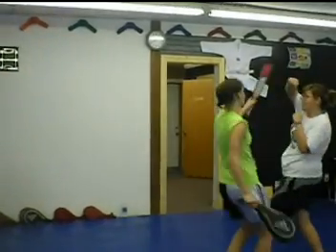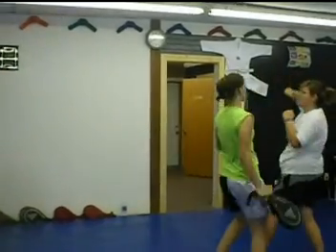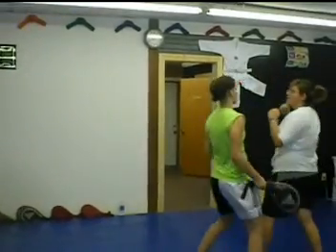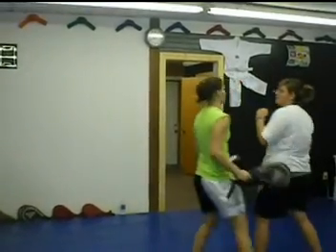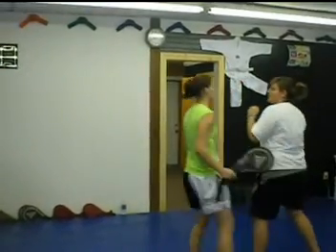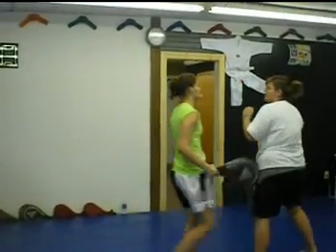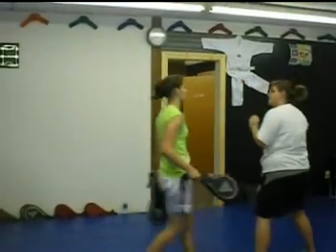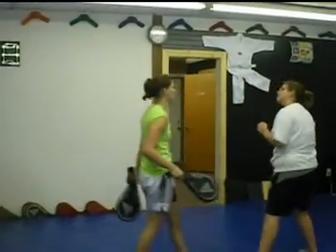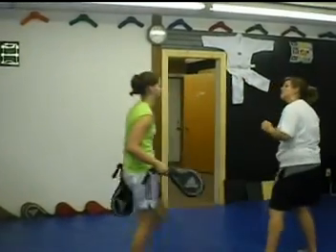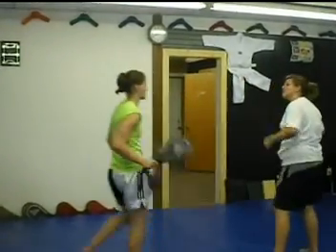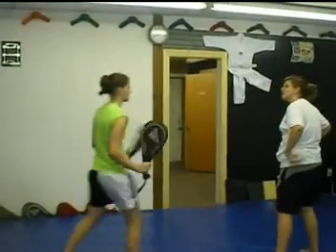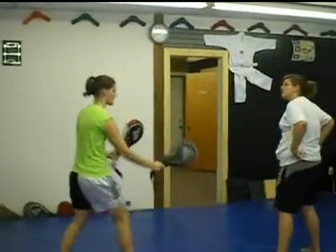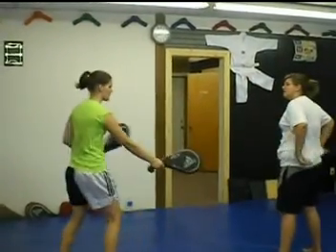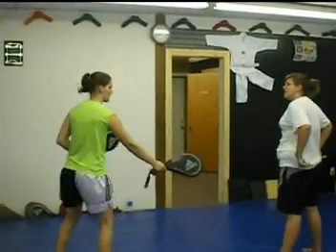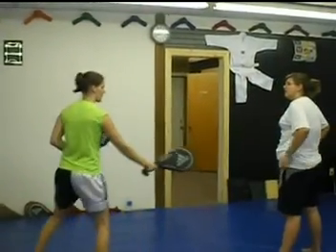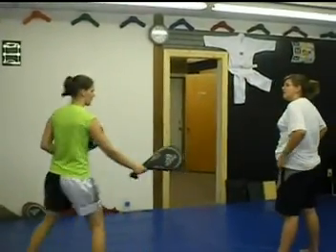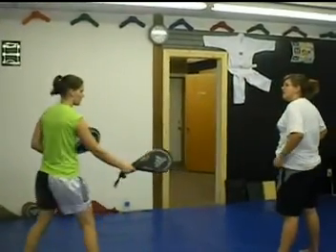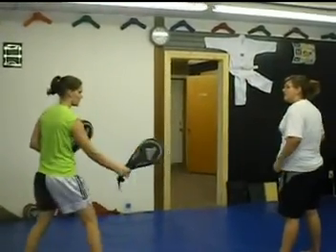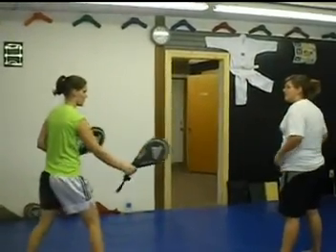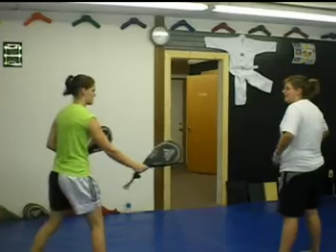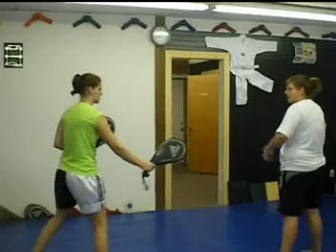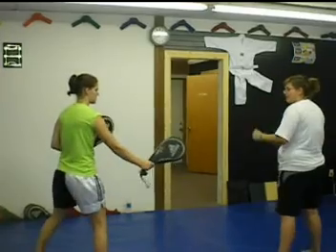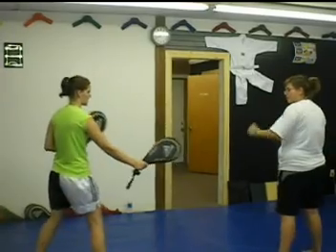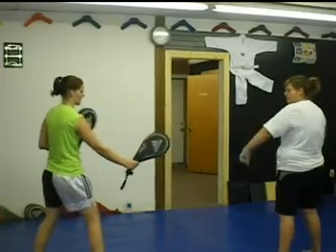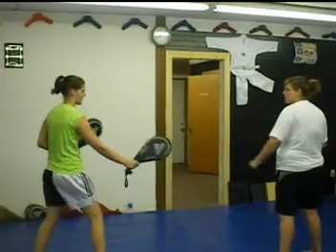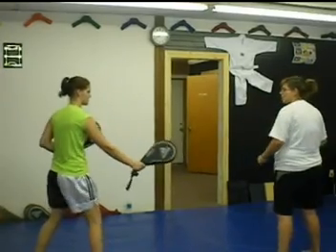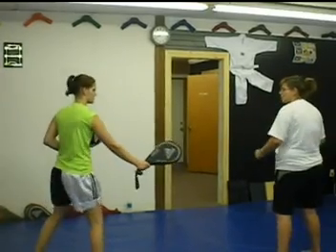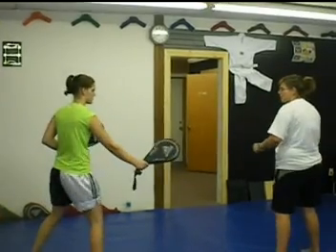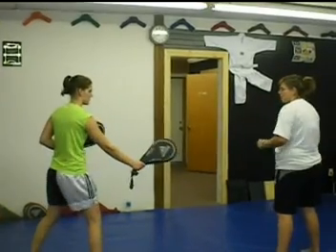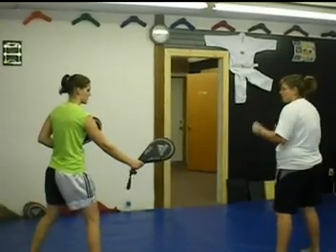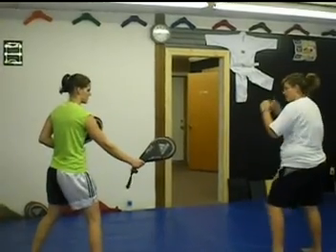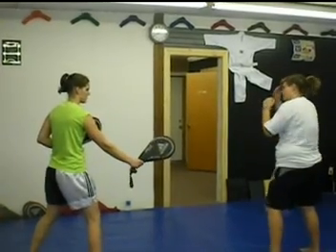Look! Look at your face! Okay, so right, left. Okay.